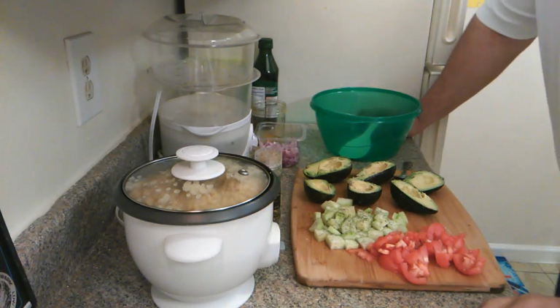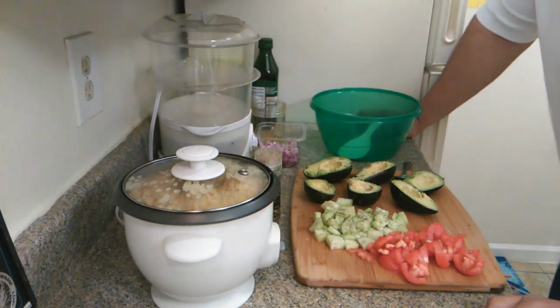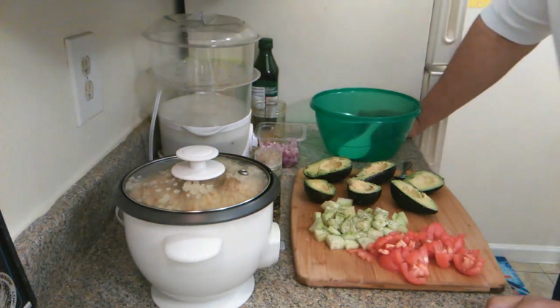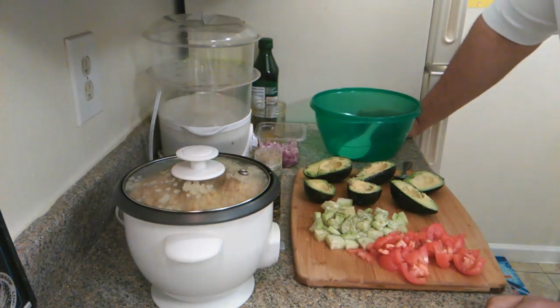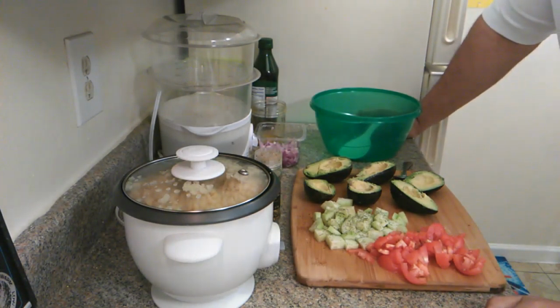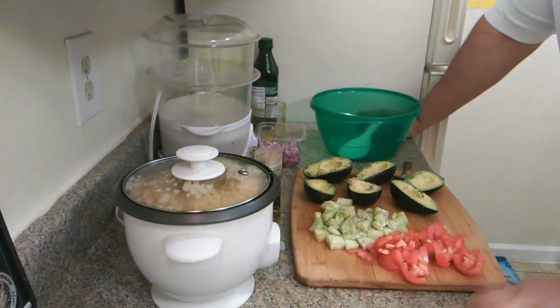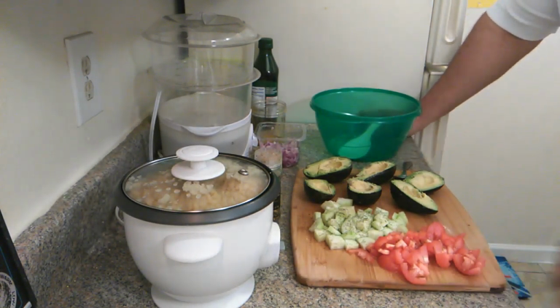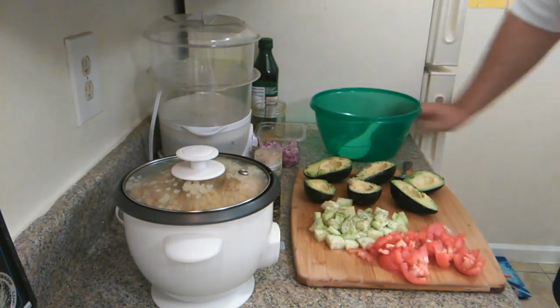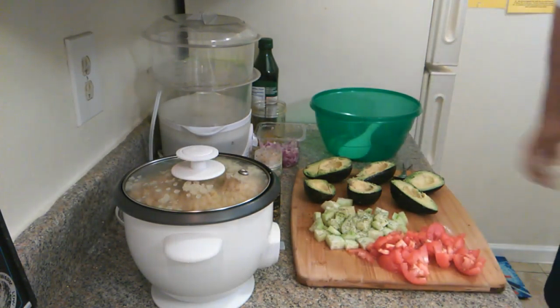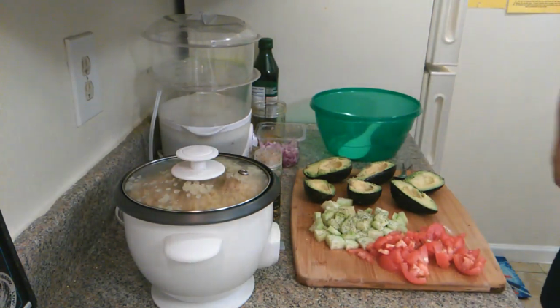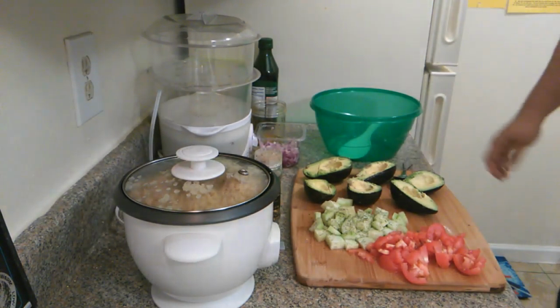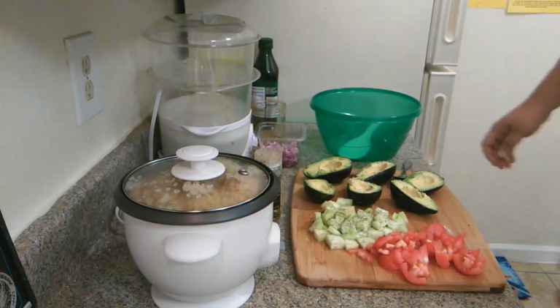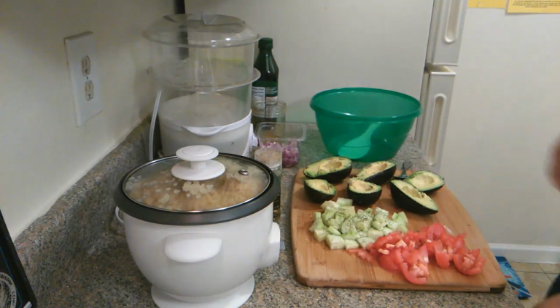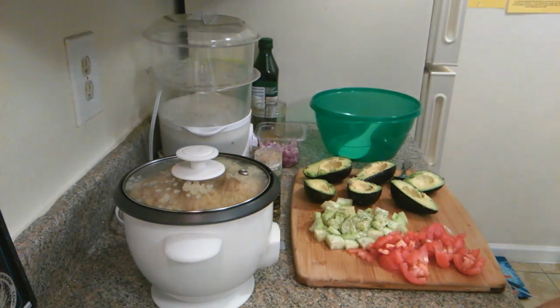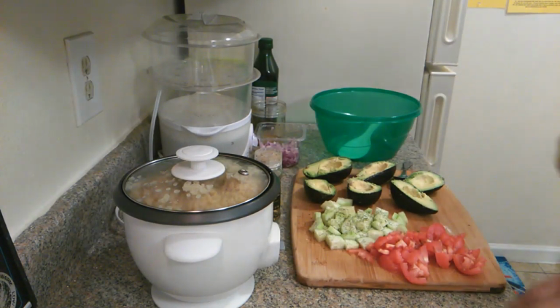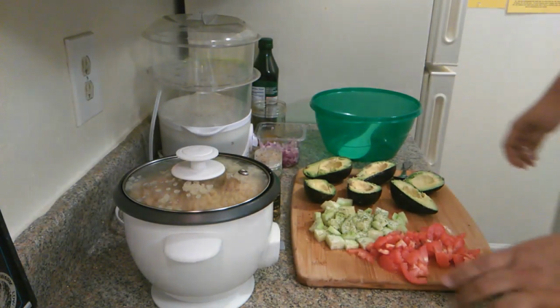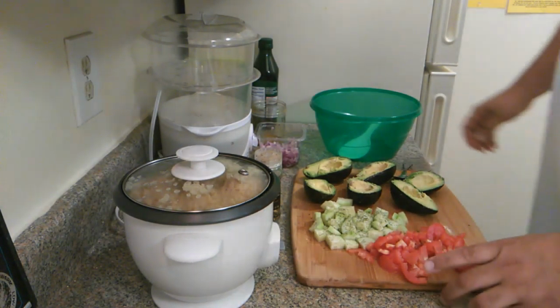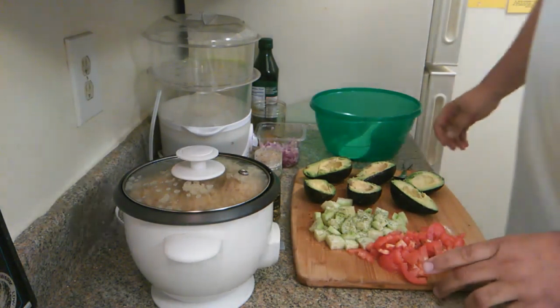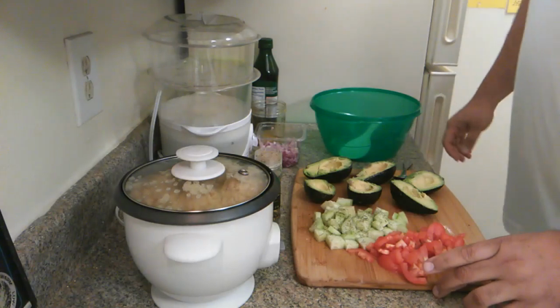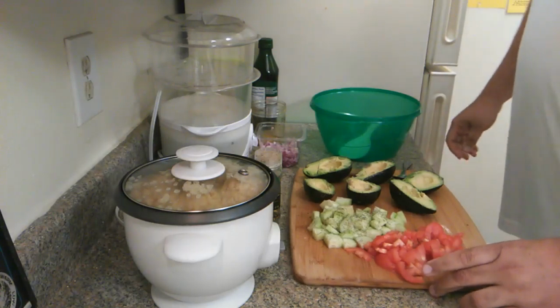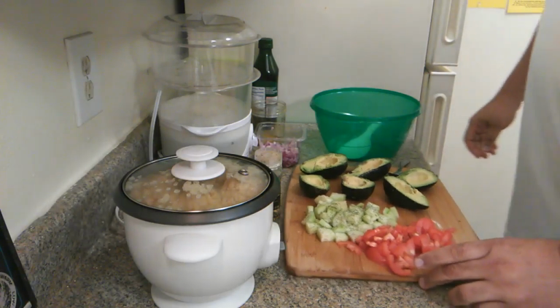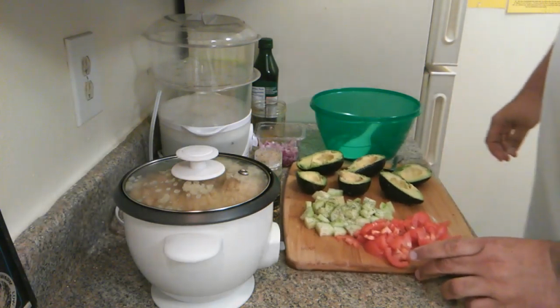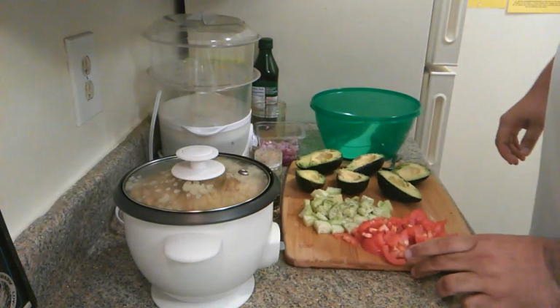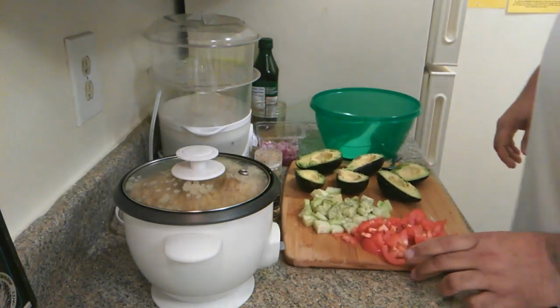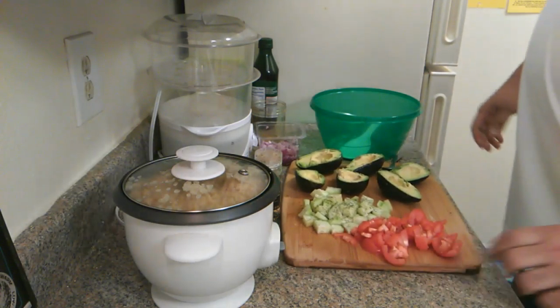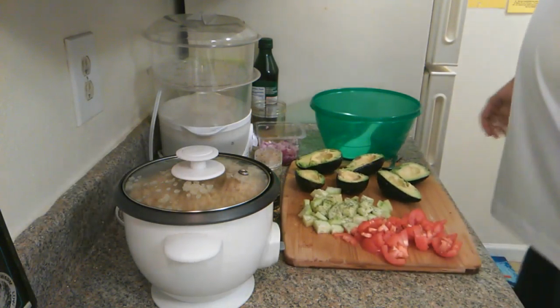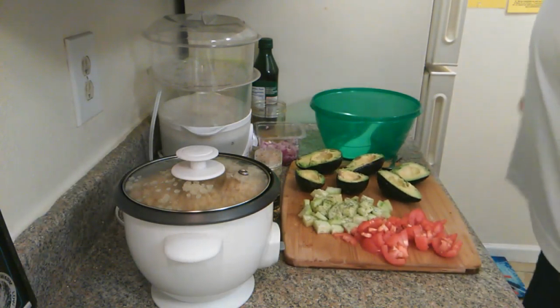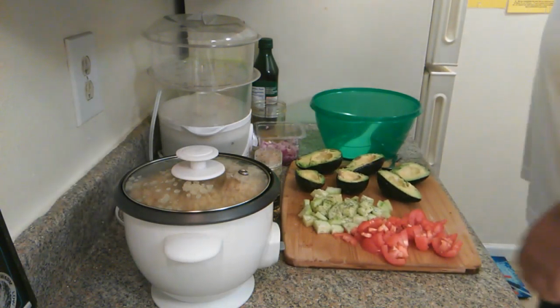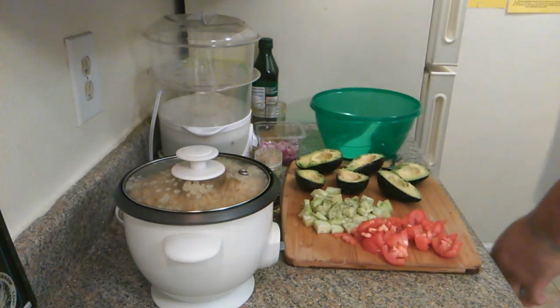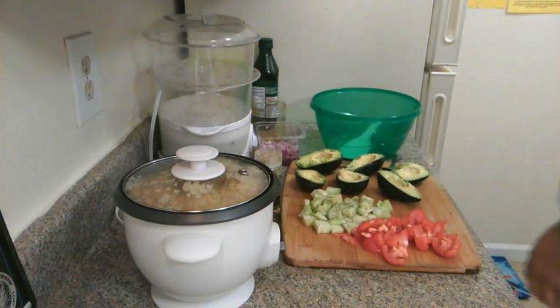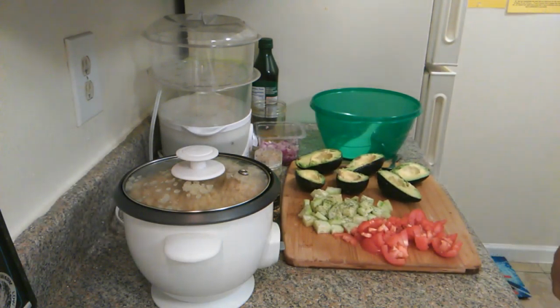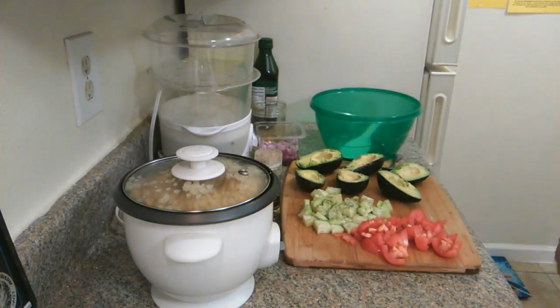I've been meaning to do one of these videos for a minute now. Basically something I'm putting together.